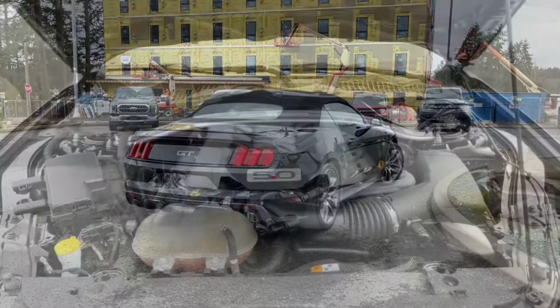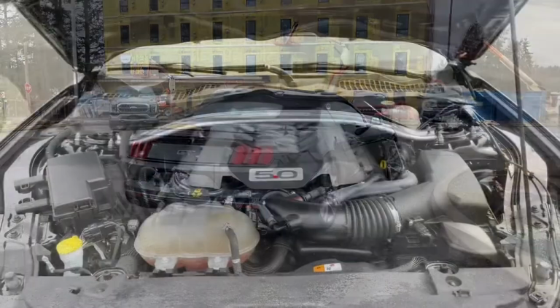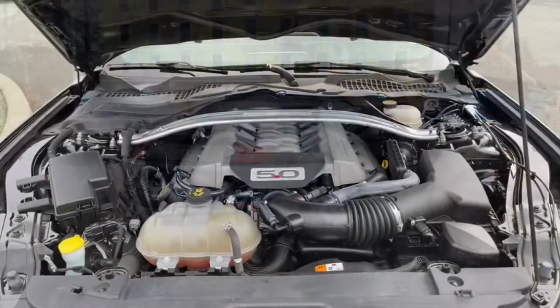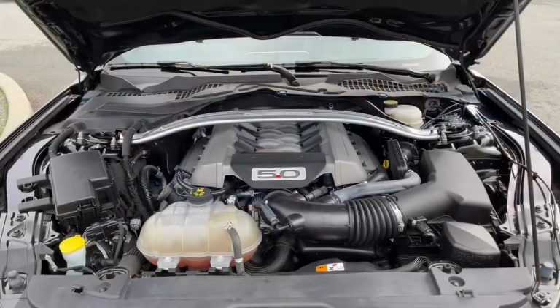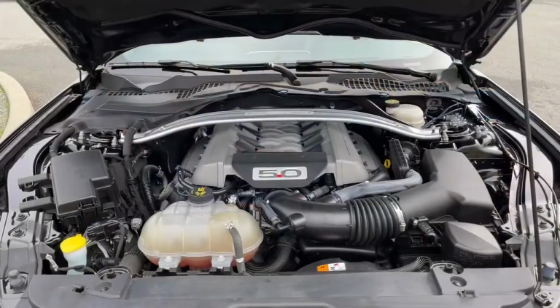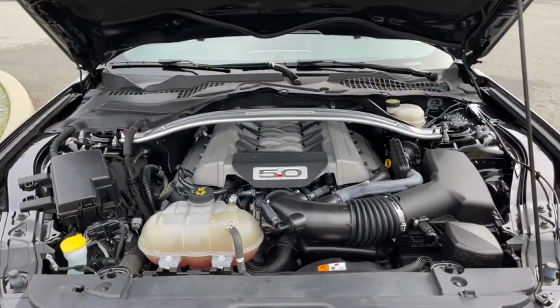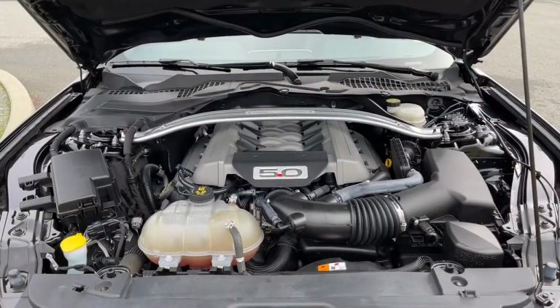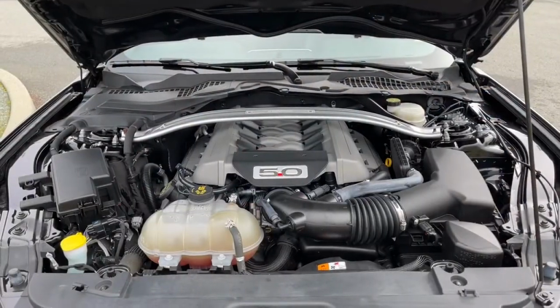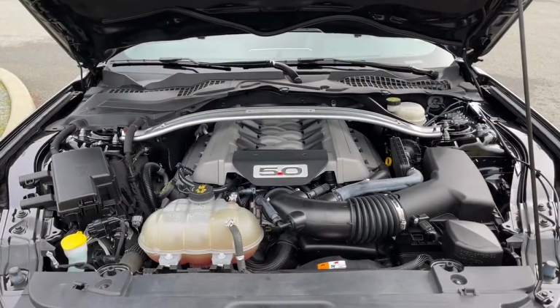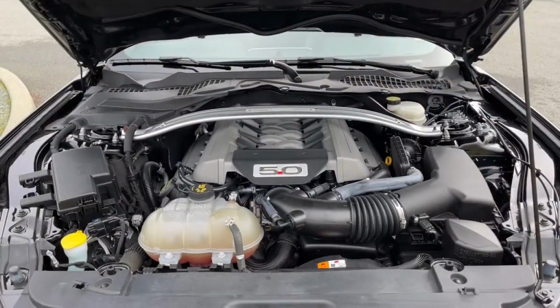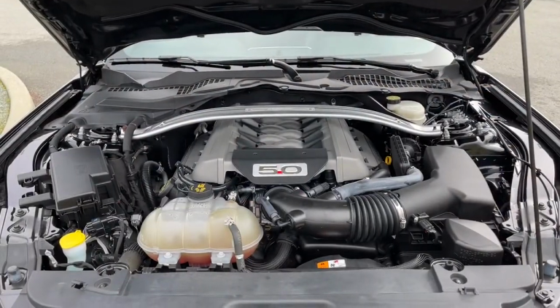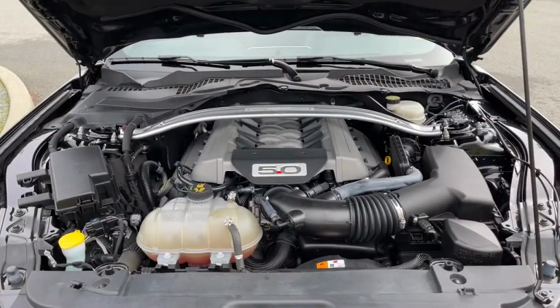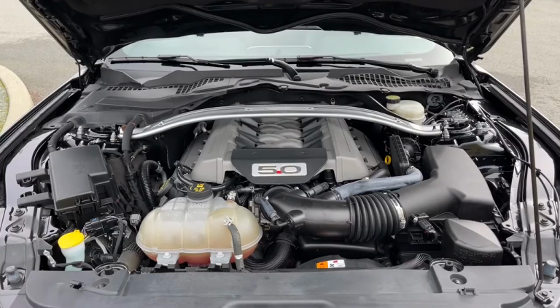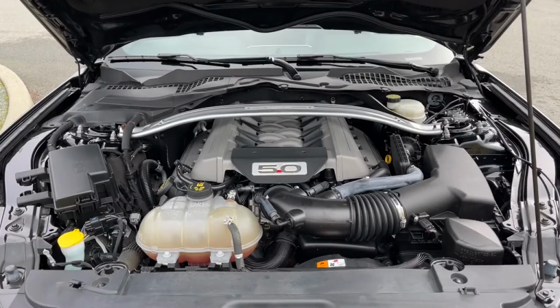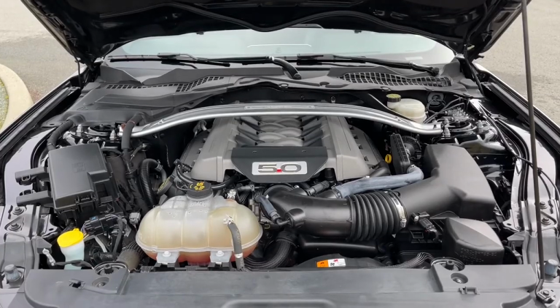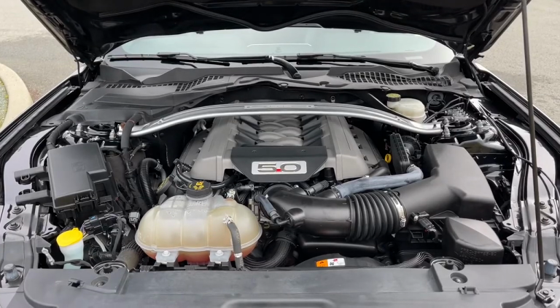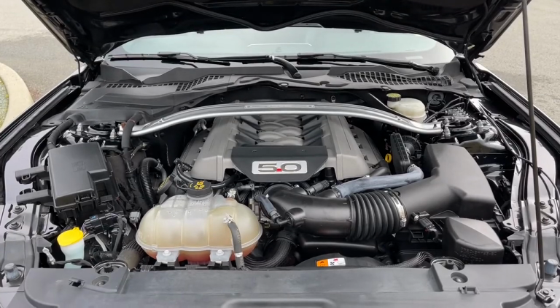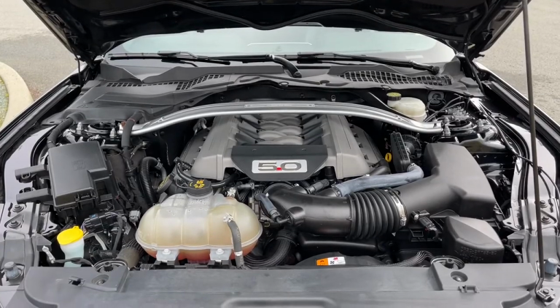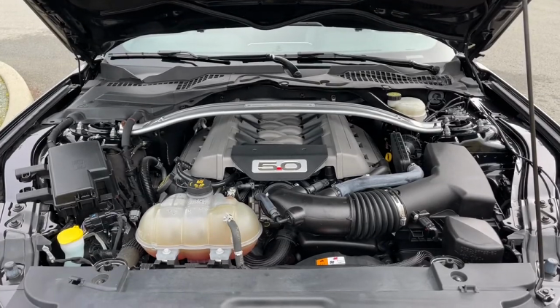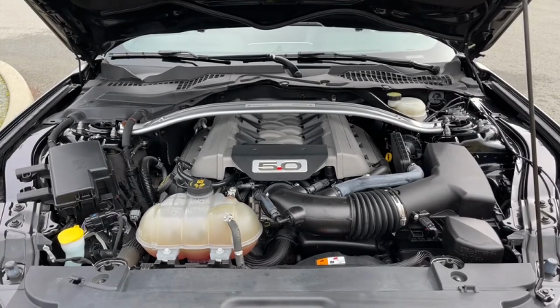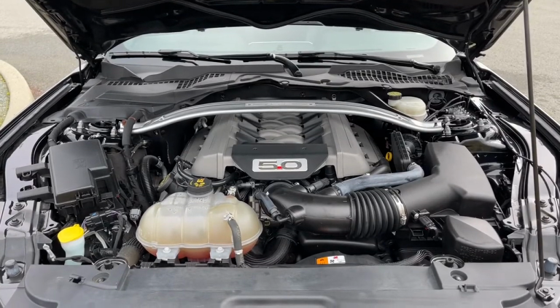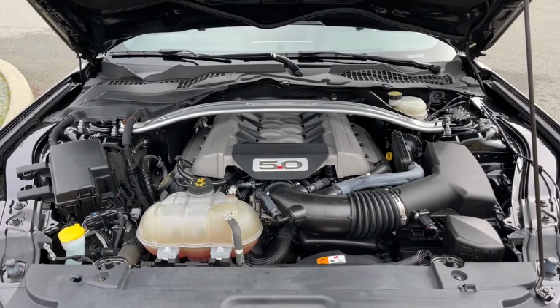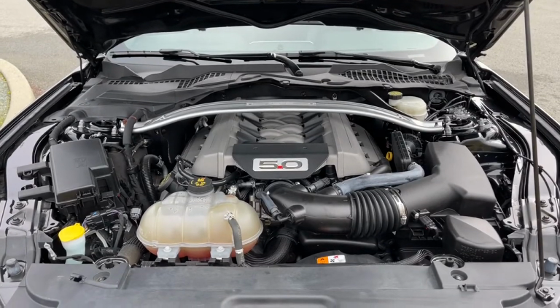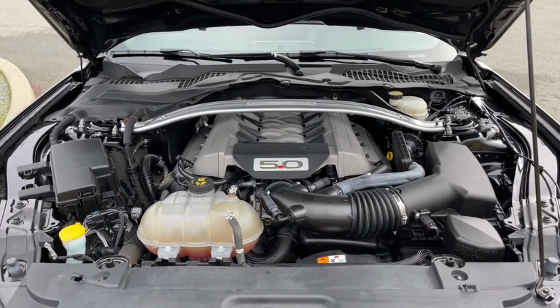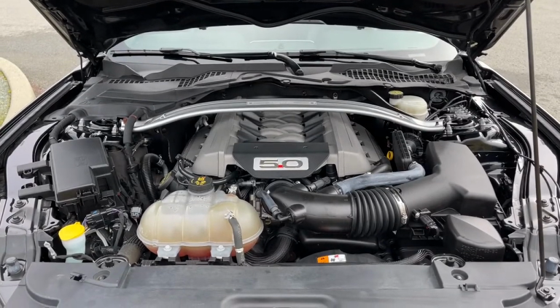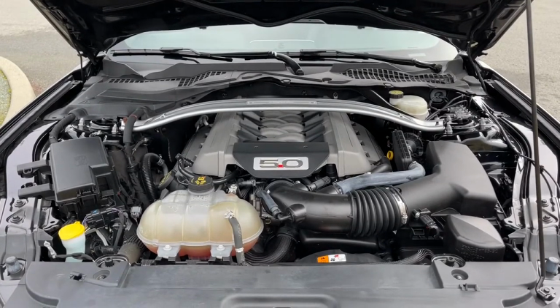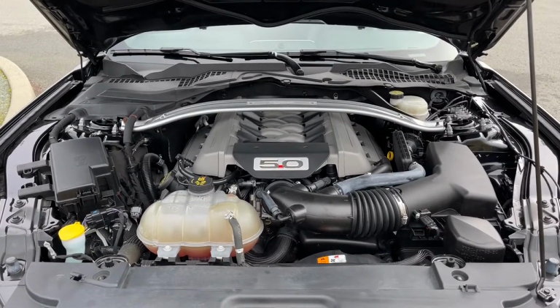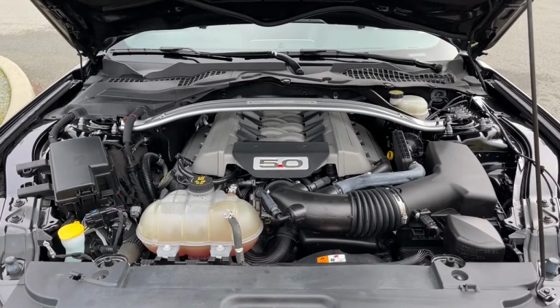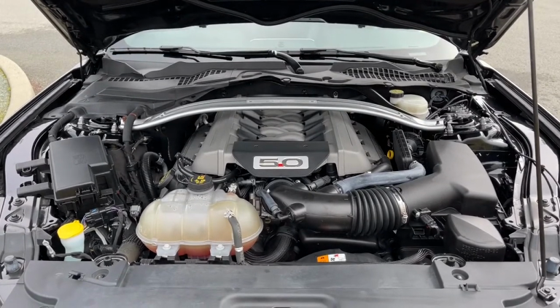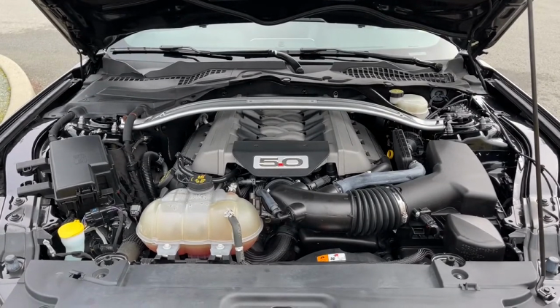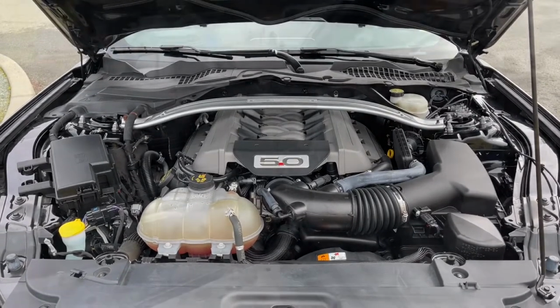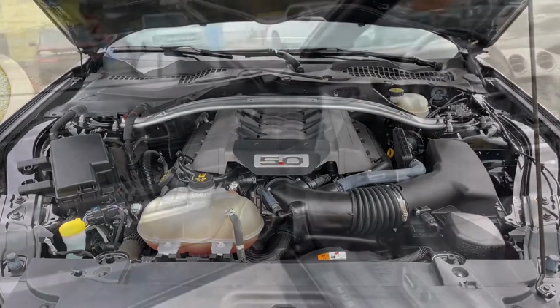This is a 5-liter V8 engine paired with an automatic transmission and it's rear-wheel drive. Let's have a look inside.